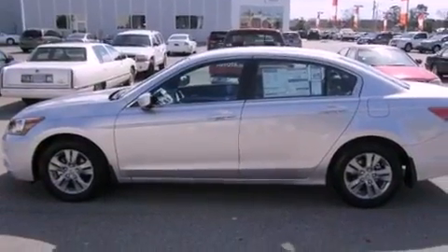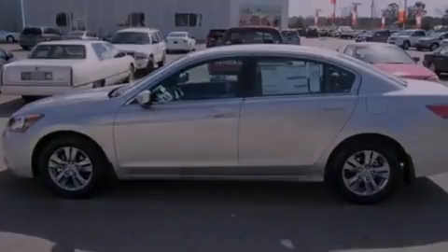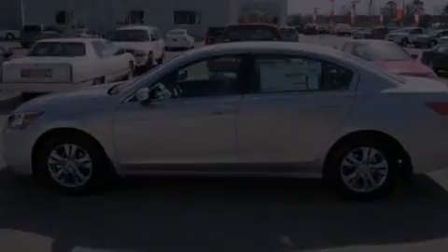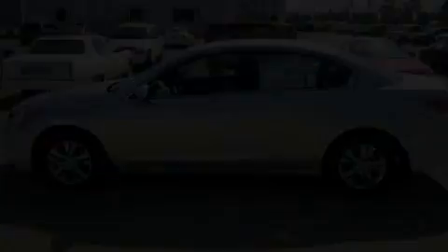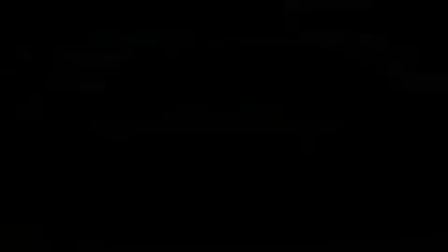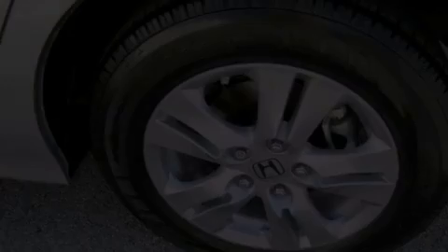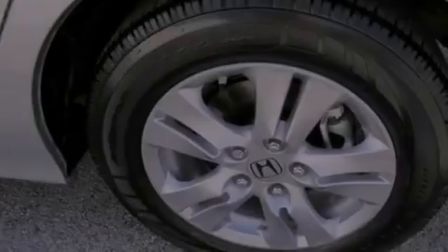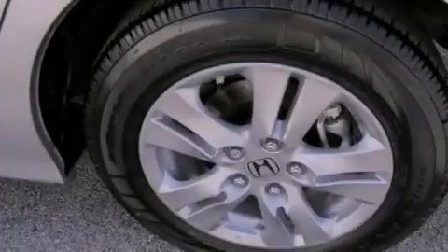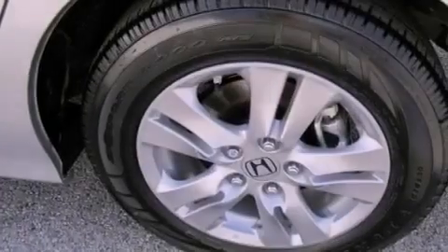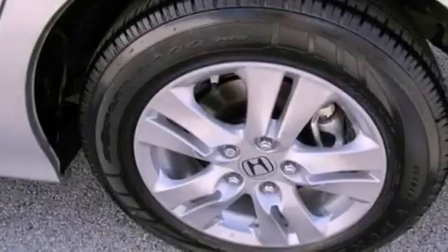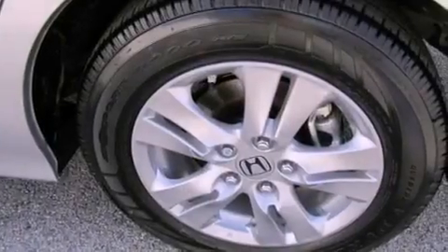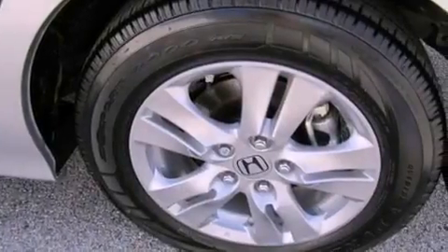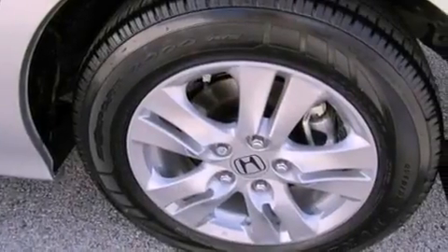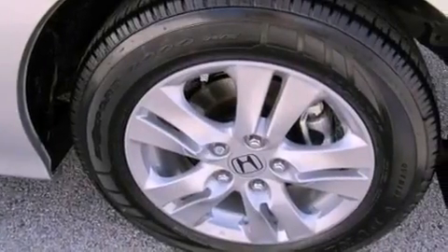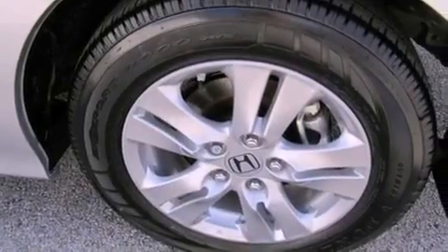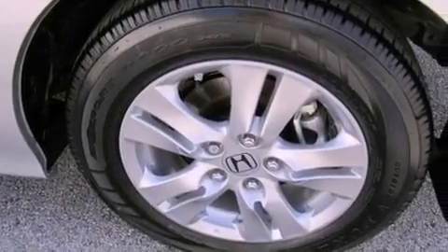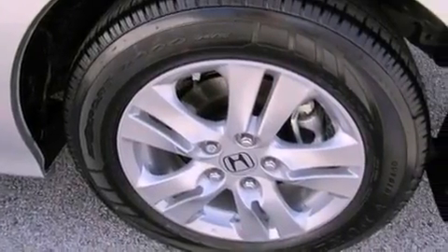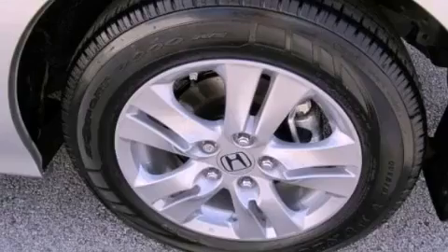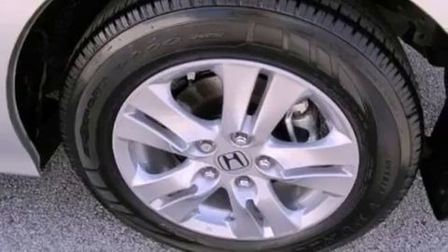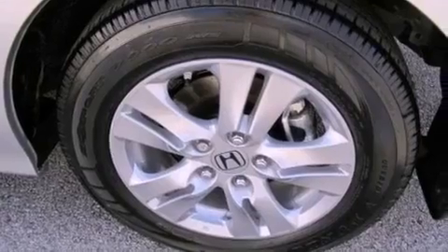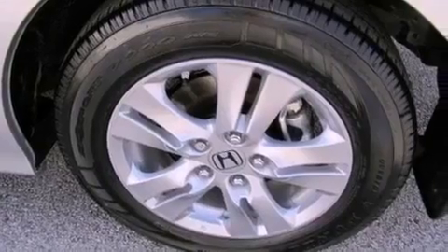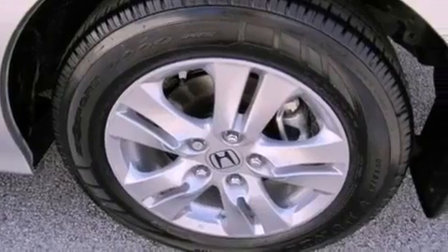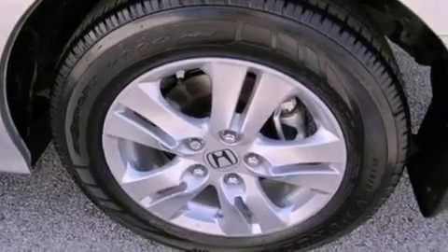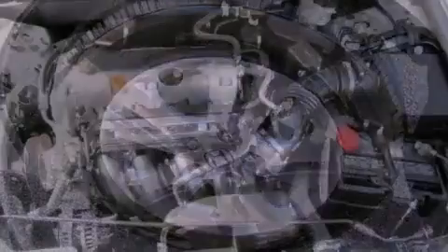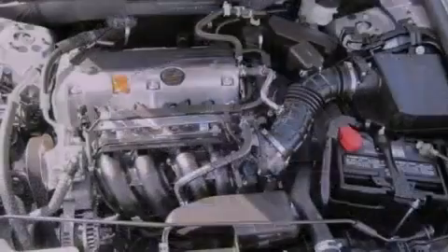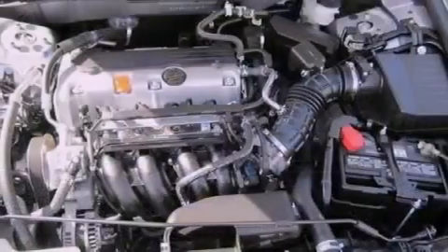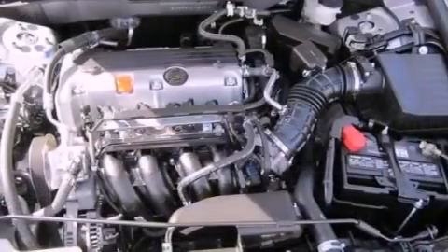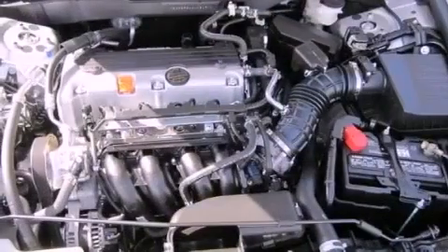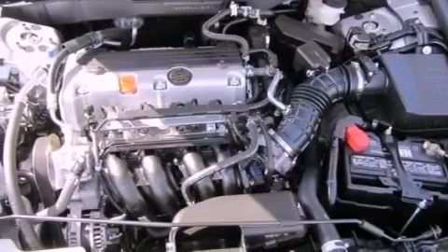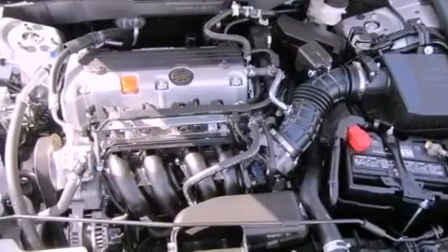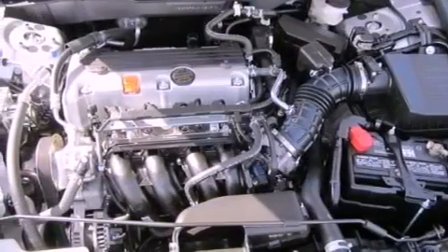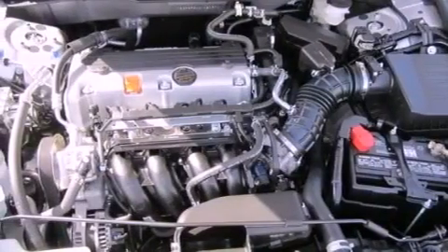Also included are a passenger side vanity mirror, multi-reflector halogen headlights, heated side view mirrors, and aluminum wheels.